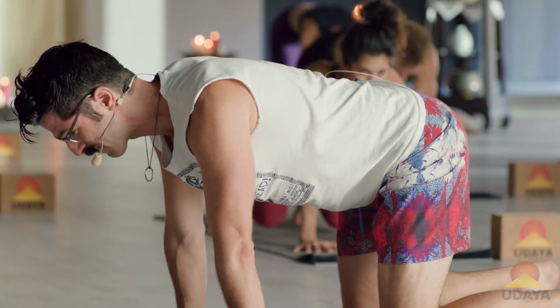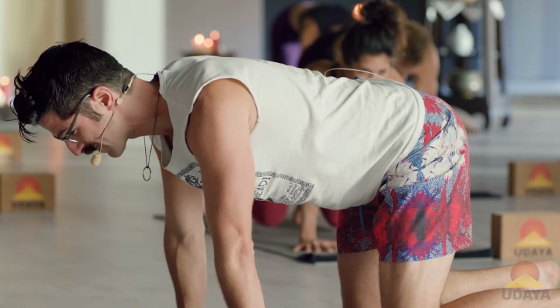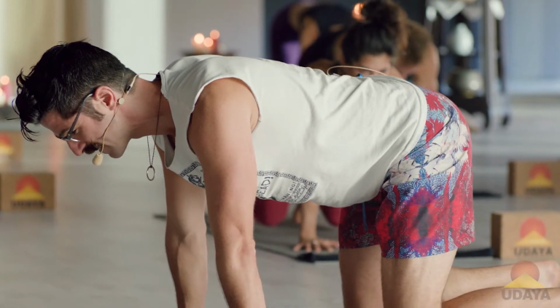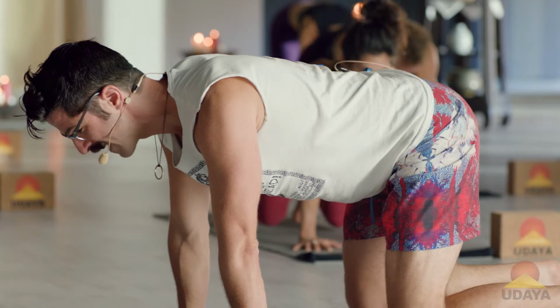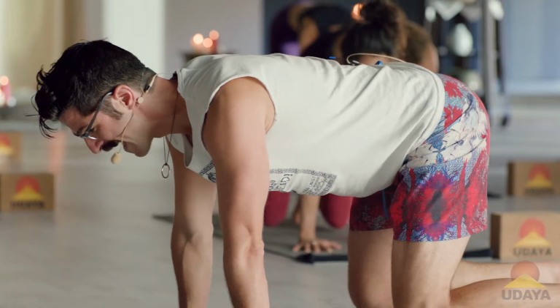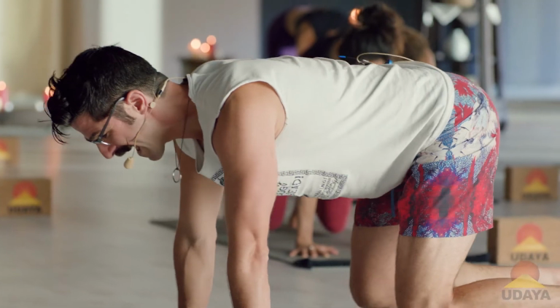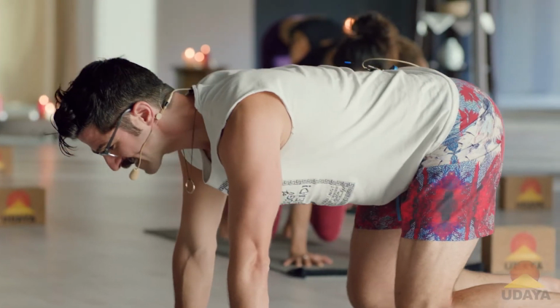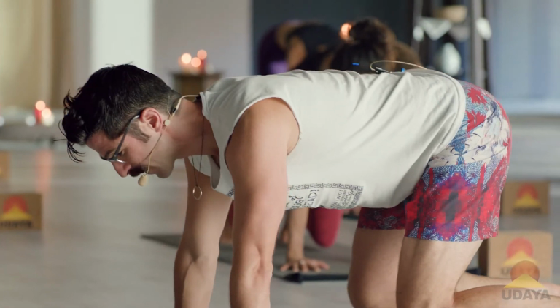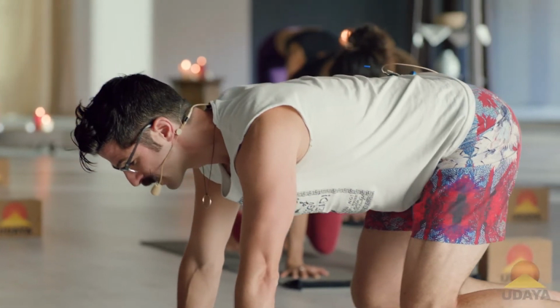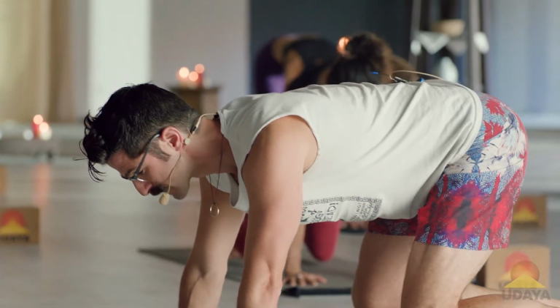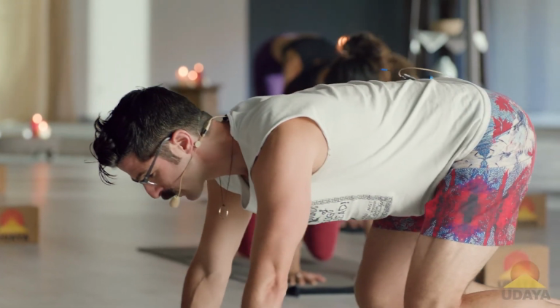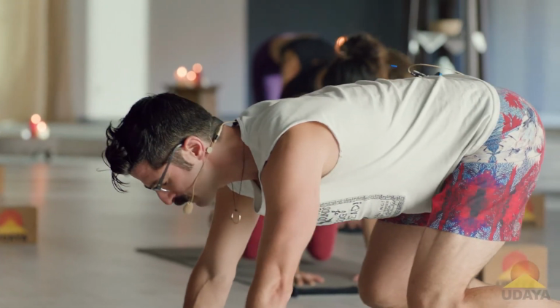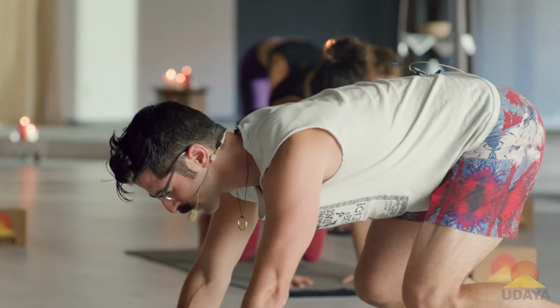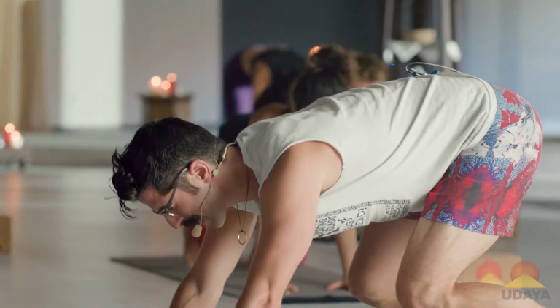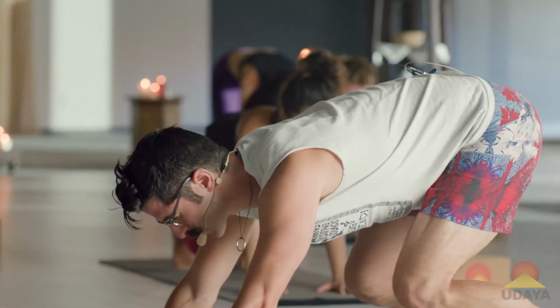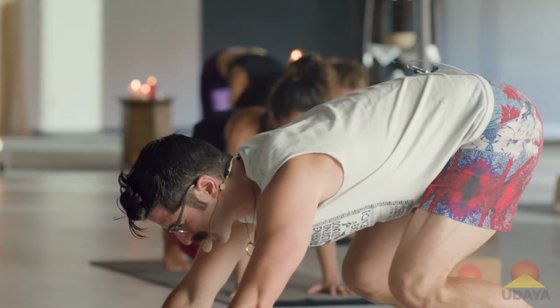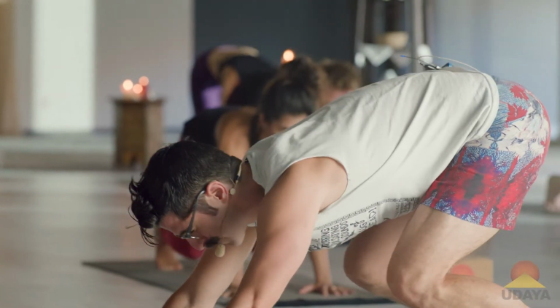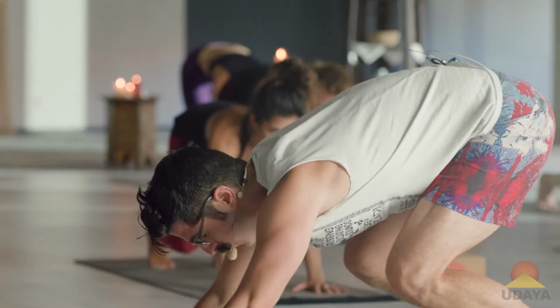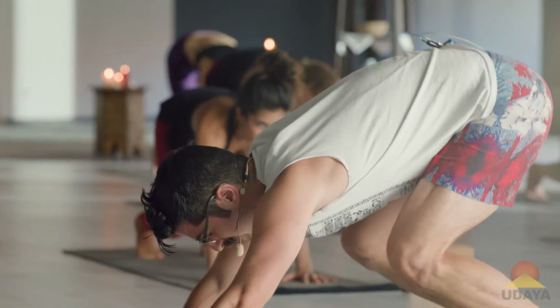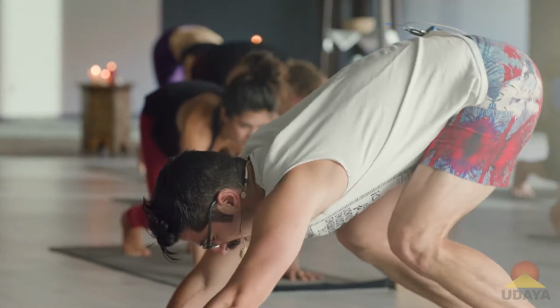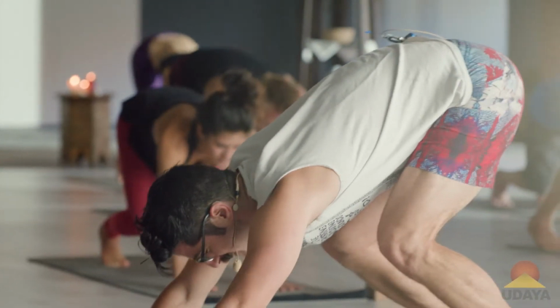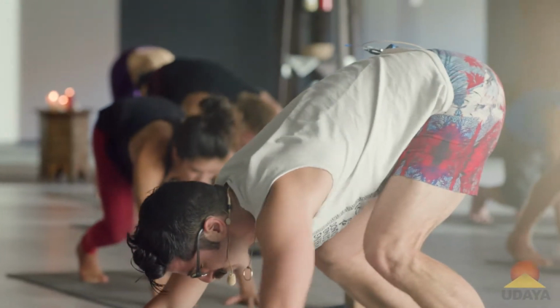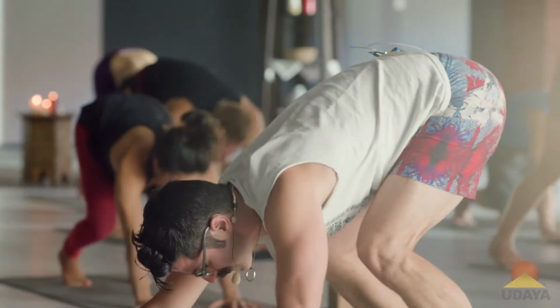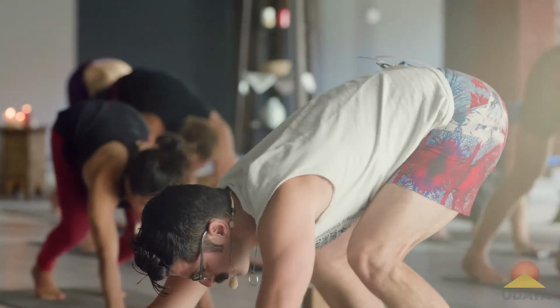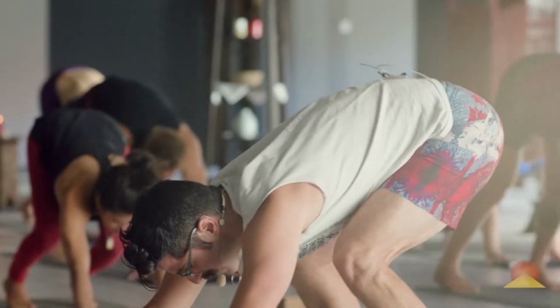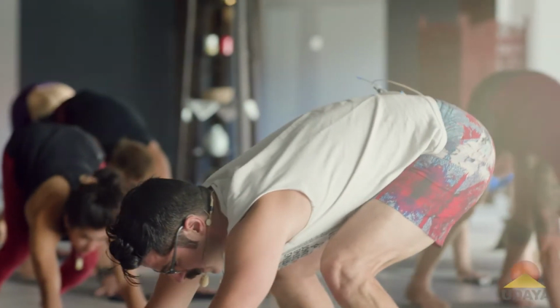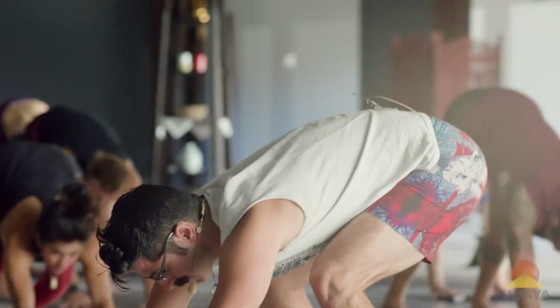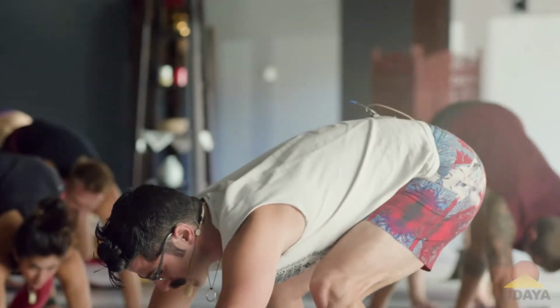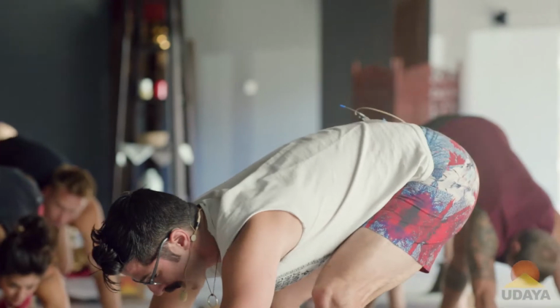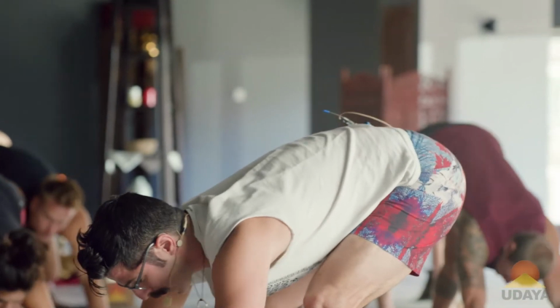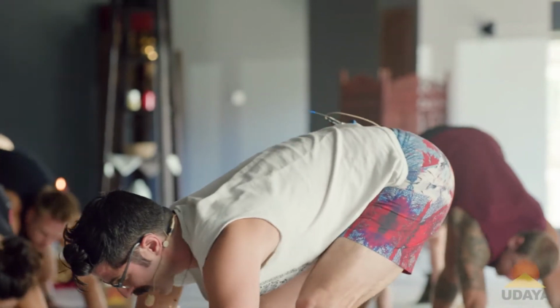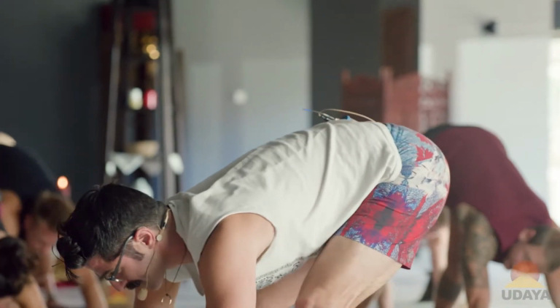Big breath in here. Exhale, slowly pour the weight towards the feet. Walk the hands in if you need to. Come into a malasana.